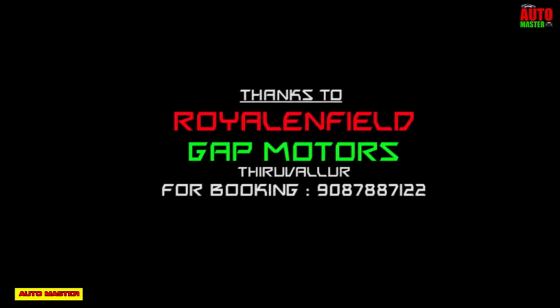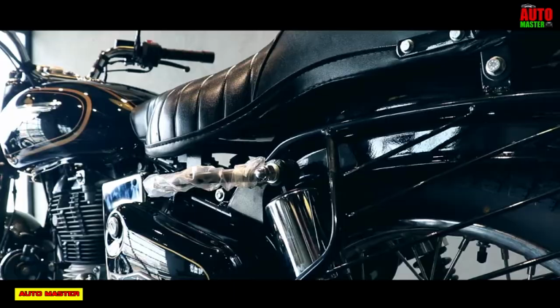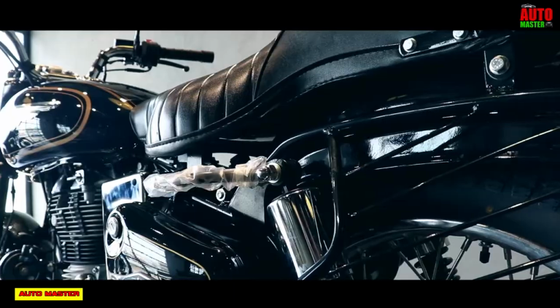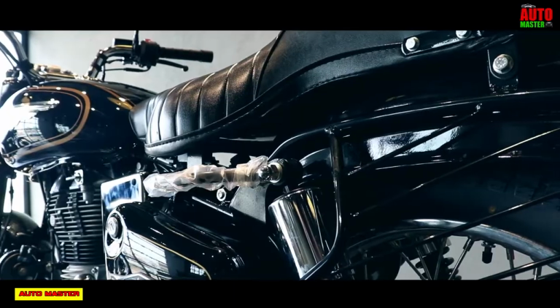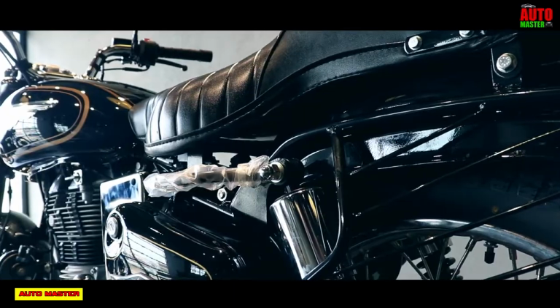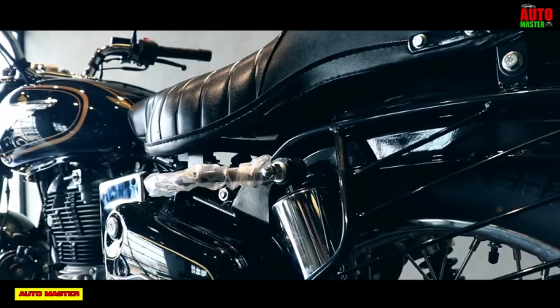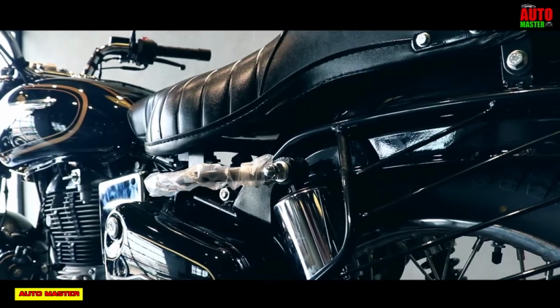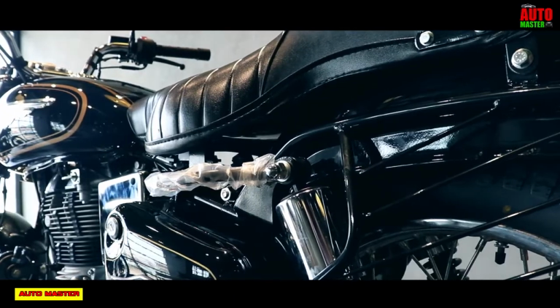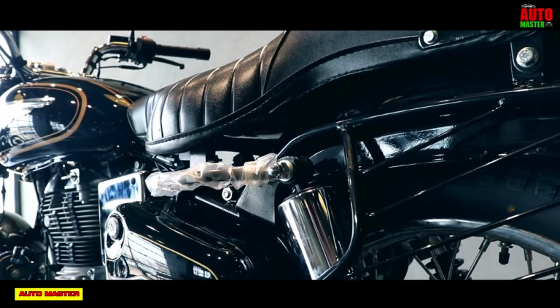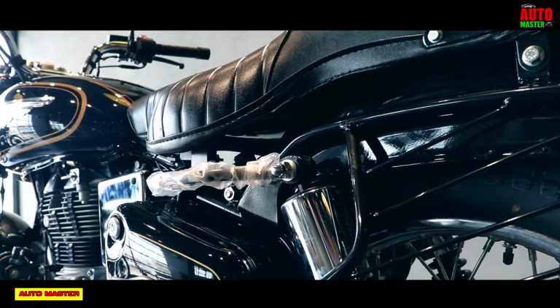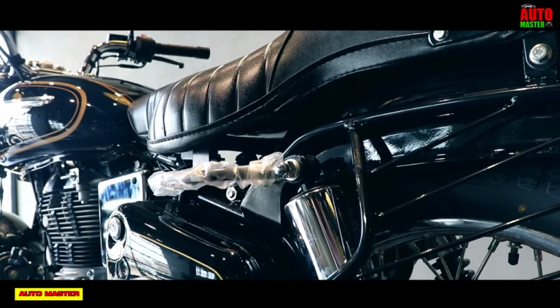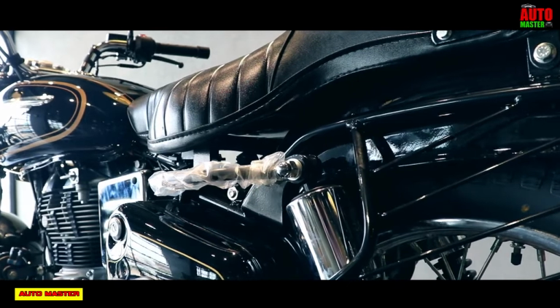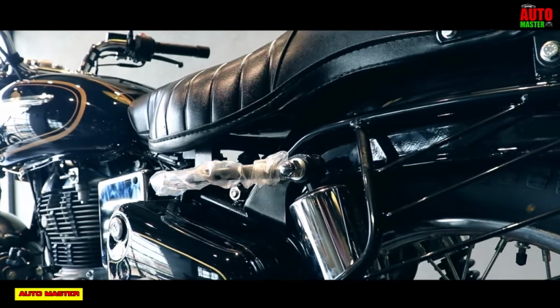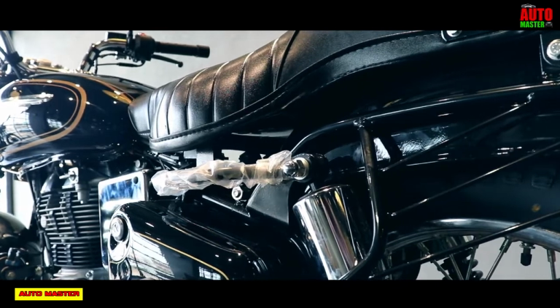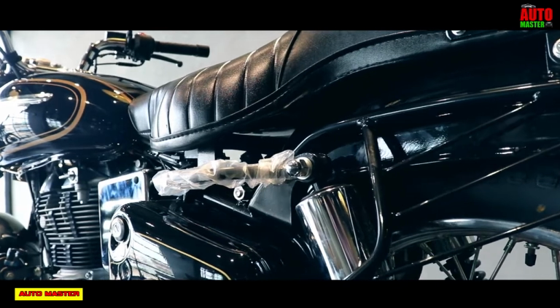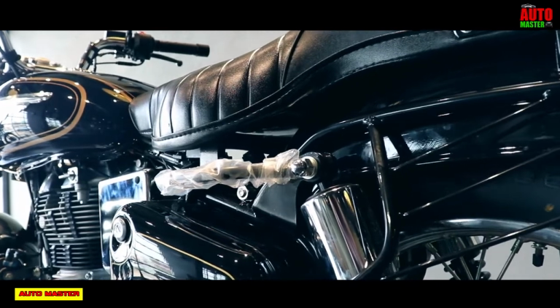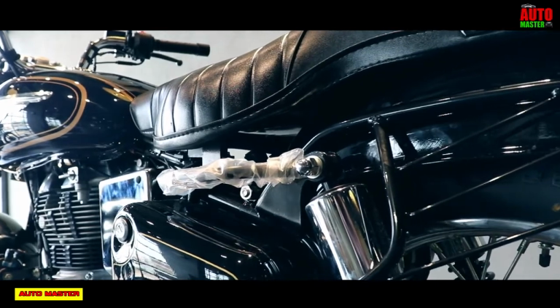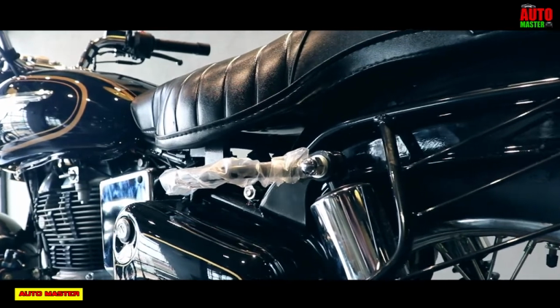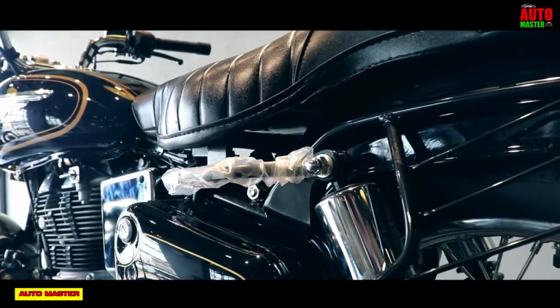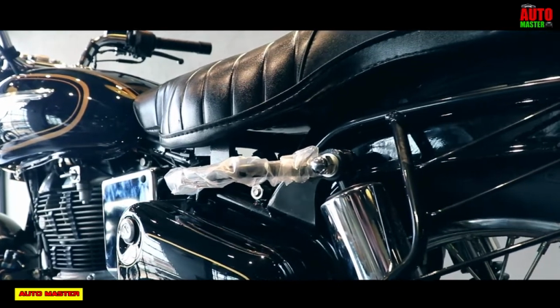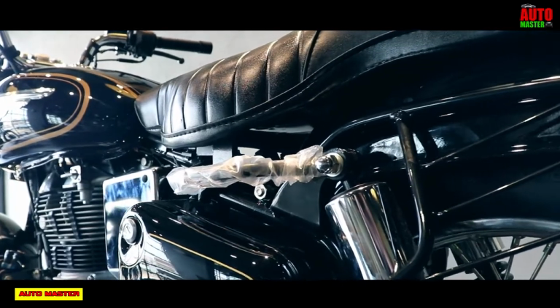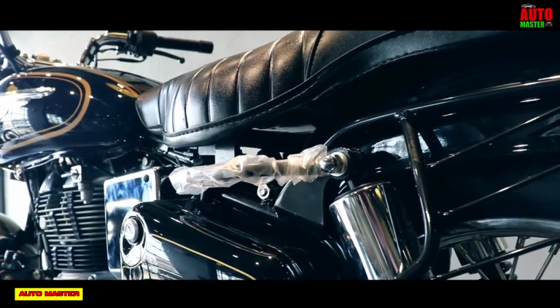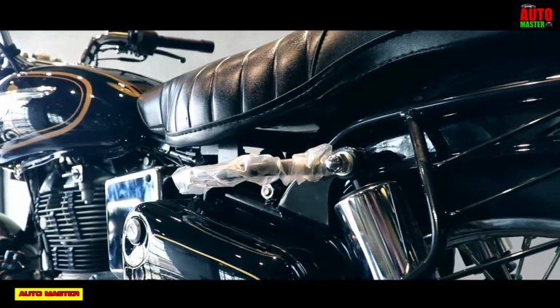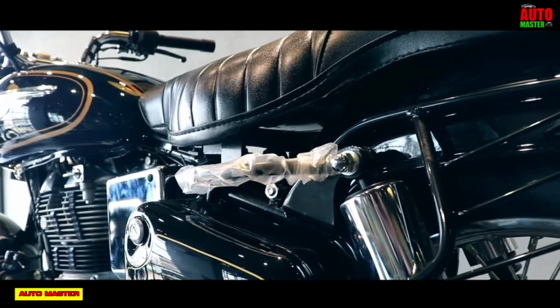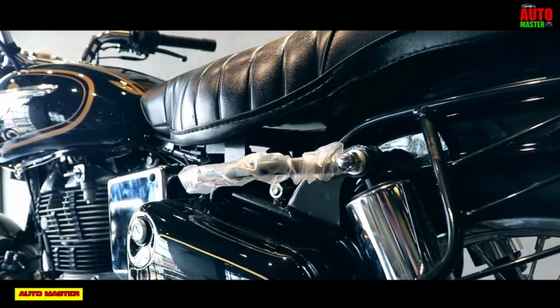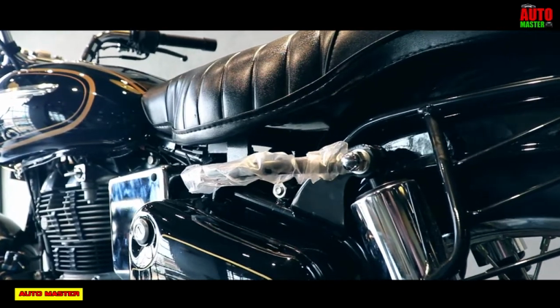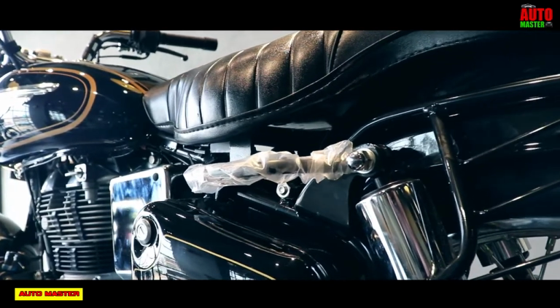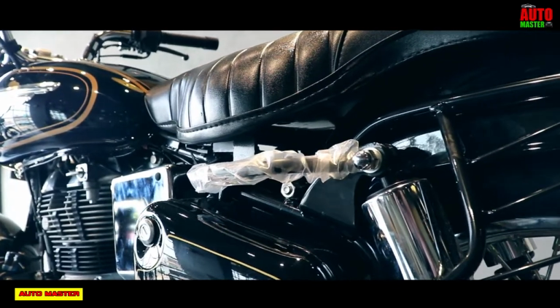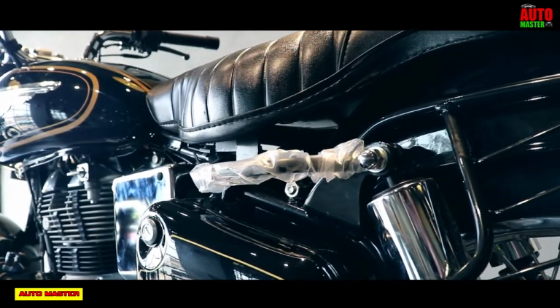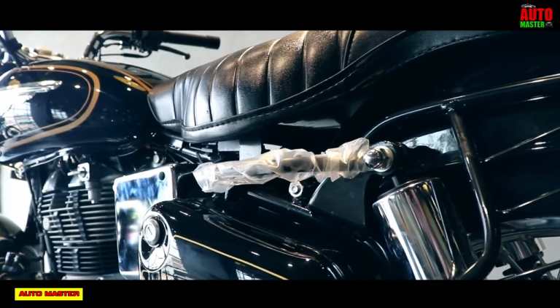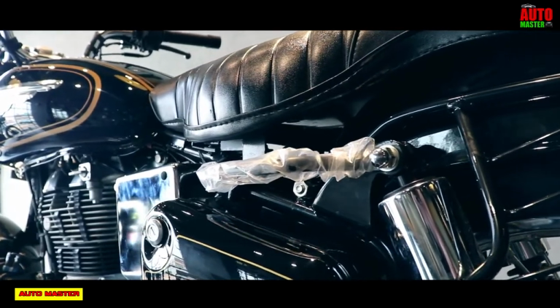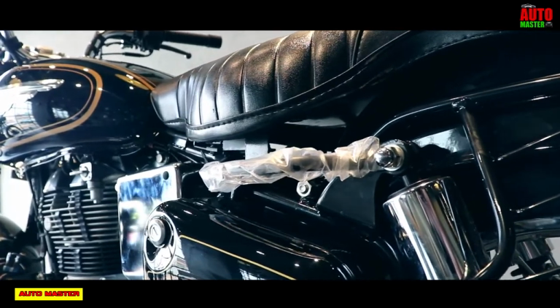Hello friends, welcome back to Automaster. Today let's see about the Royal Enfield brand, specifically the Royal Enfield Bullet 350cc.